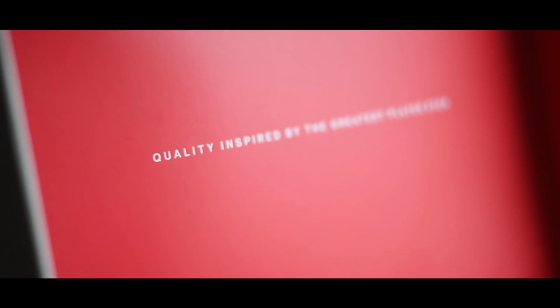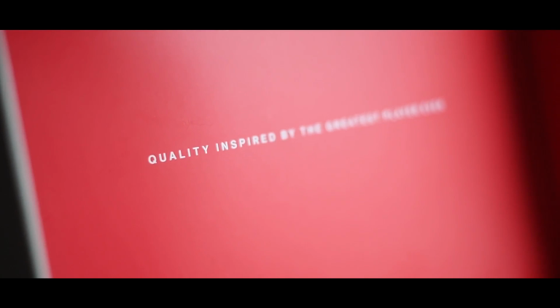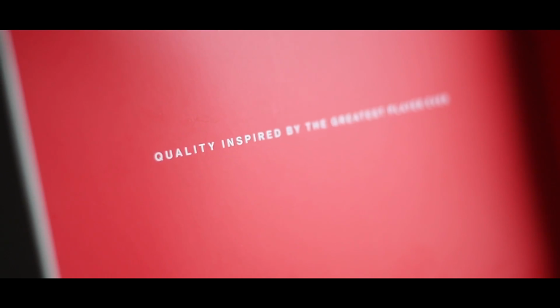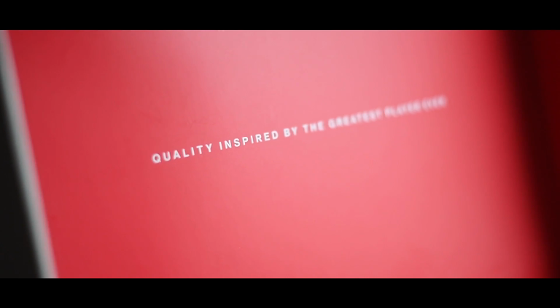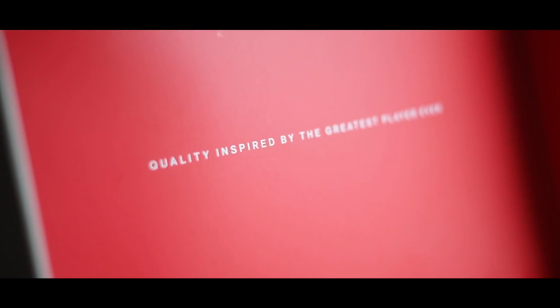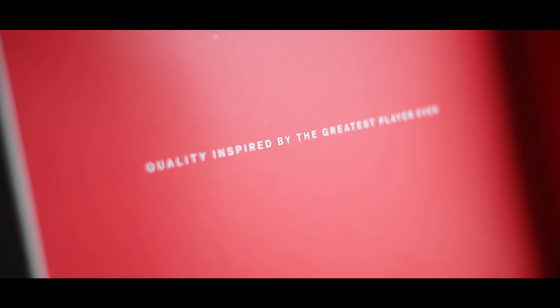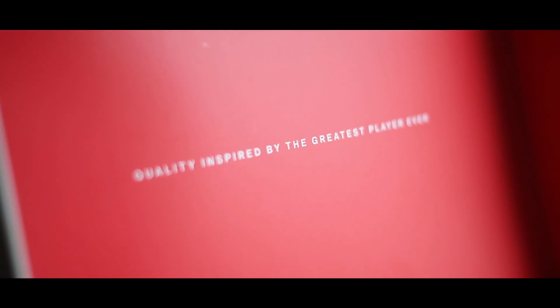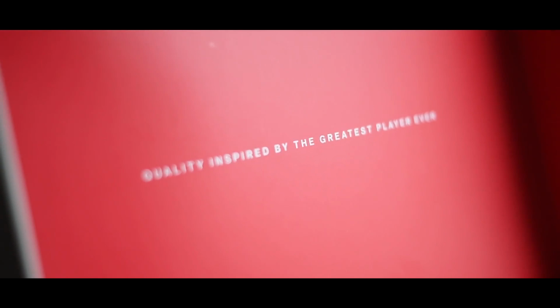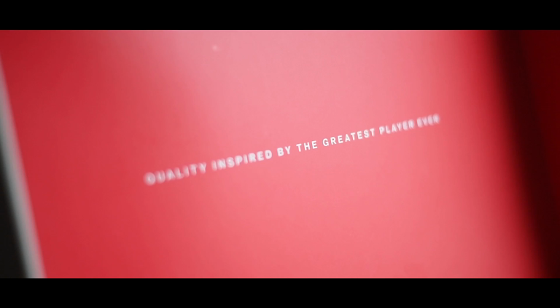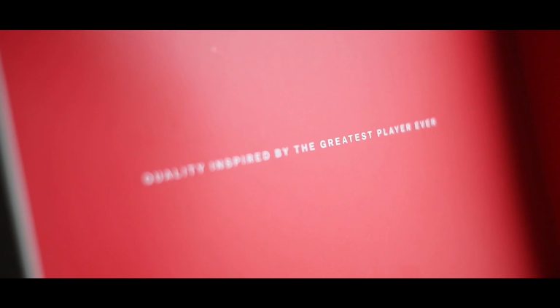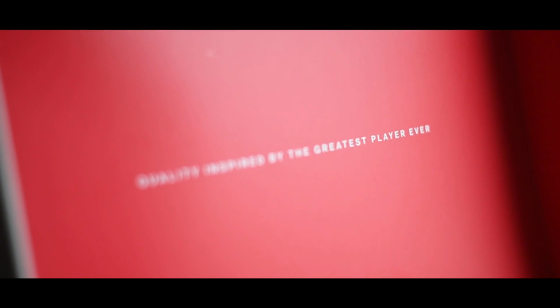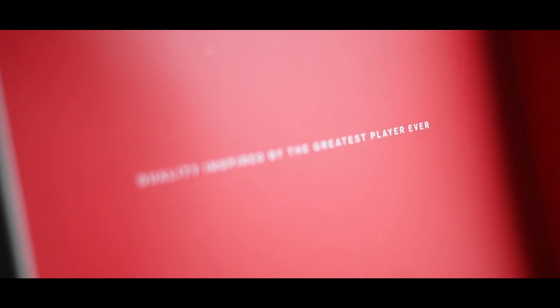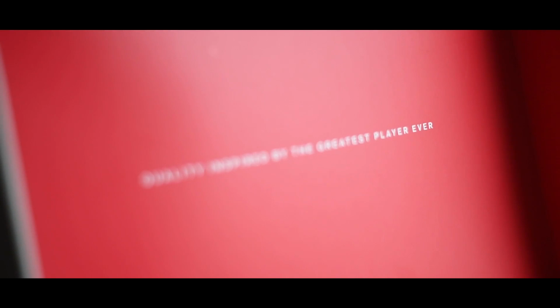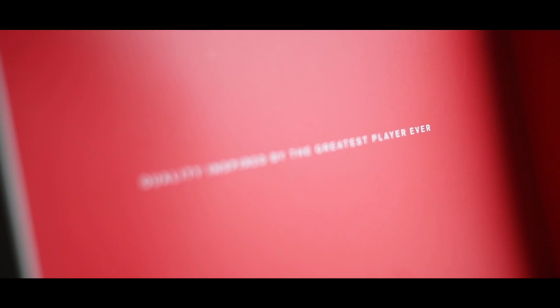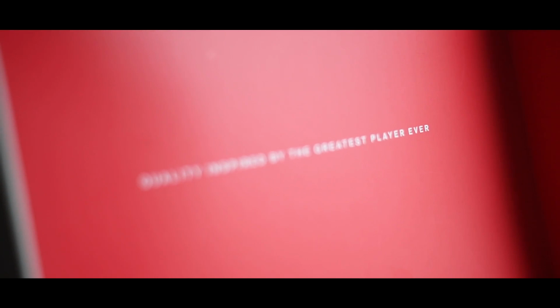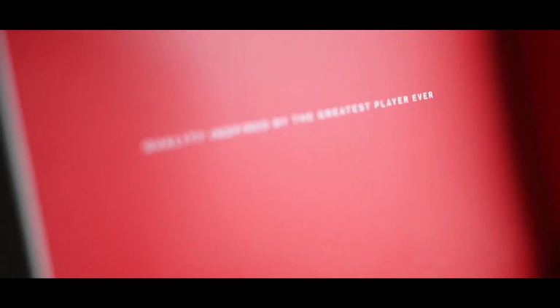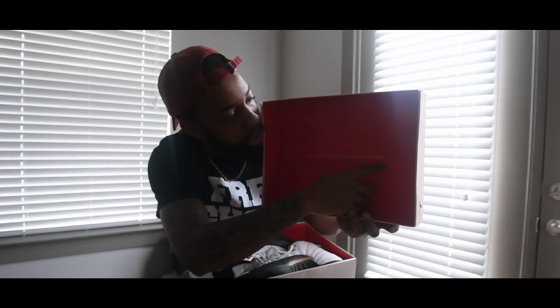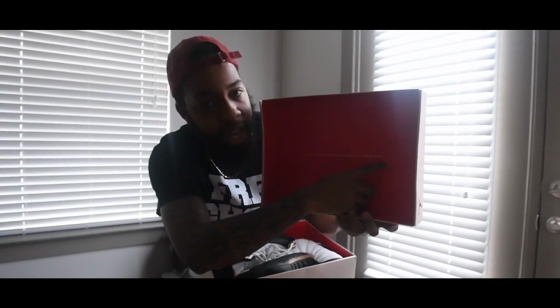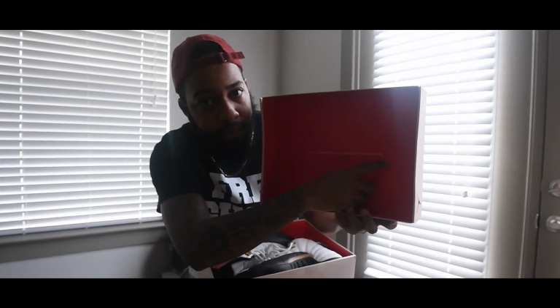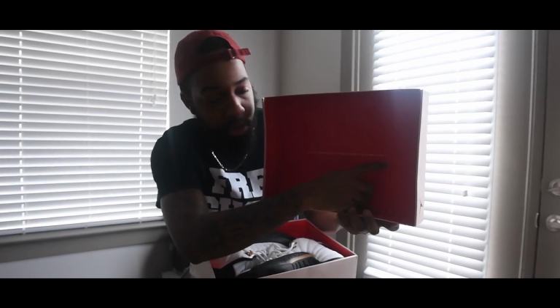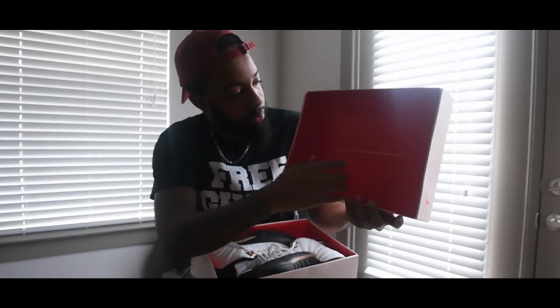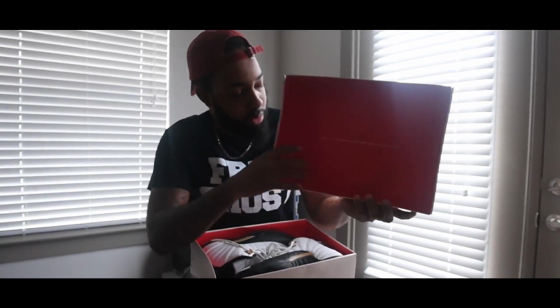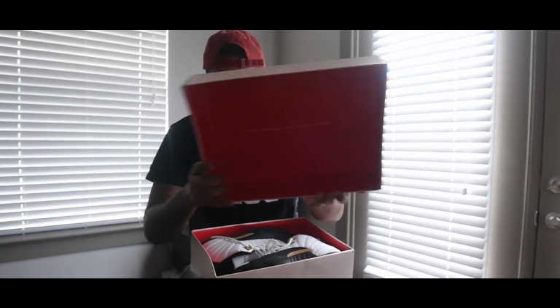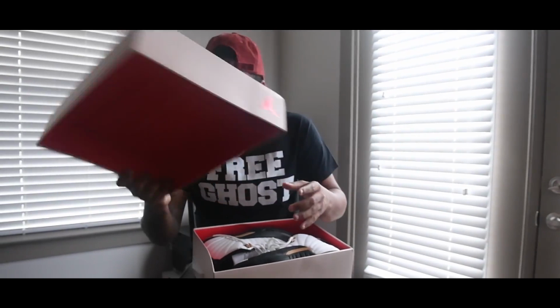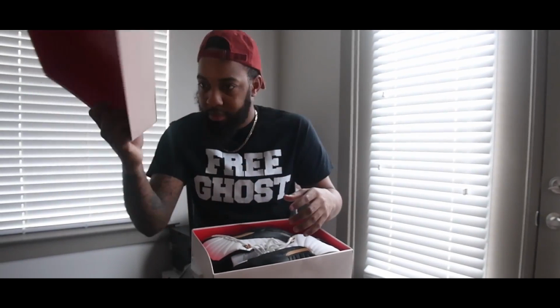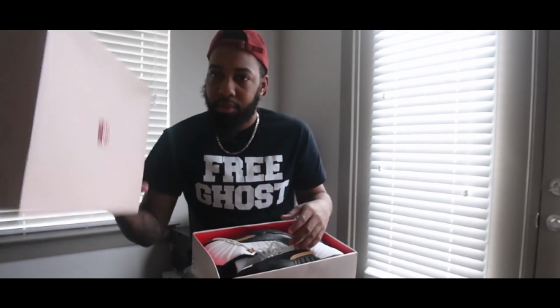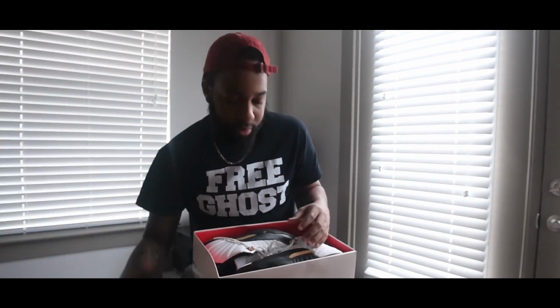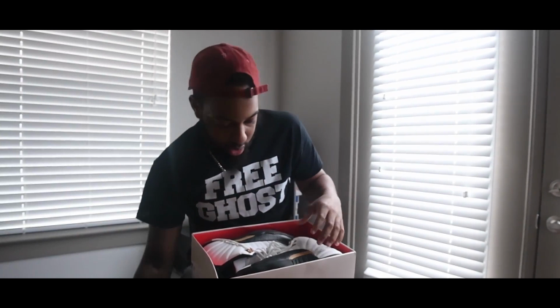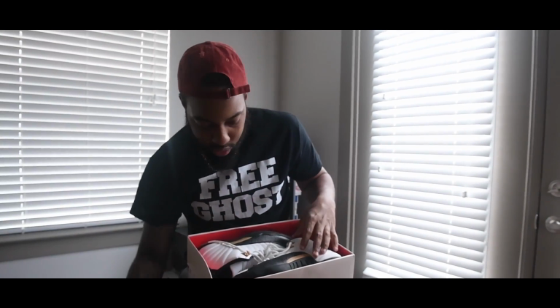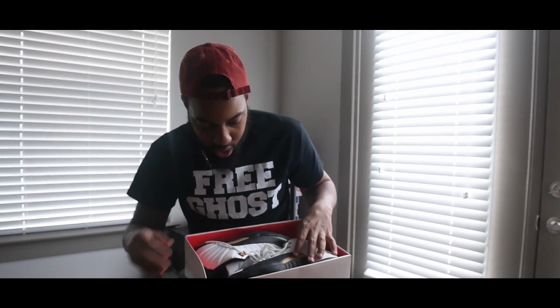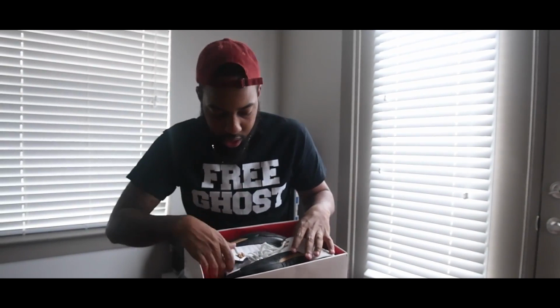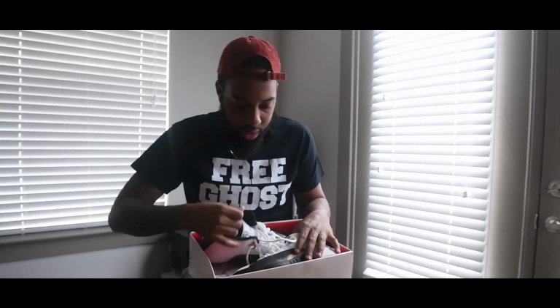The inside of the box — quality inspired by the greatest players ever.